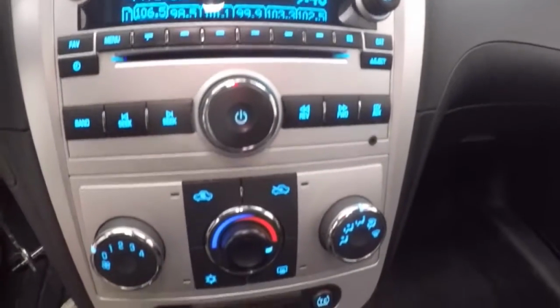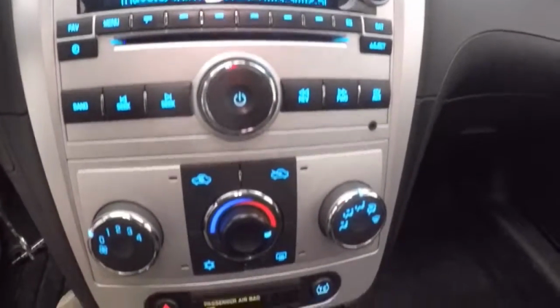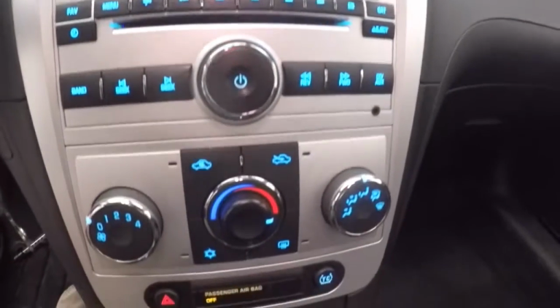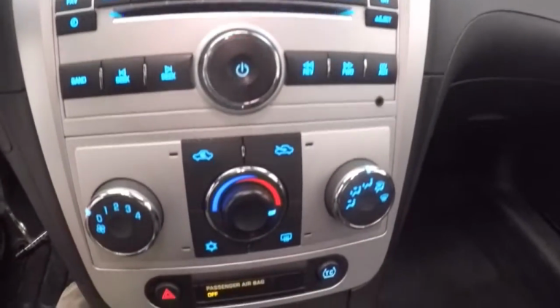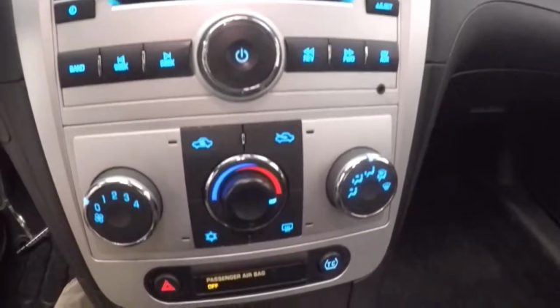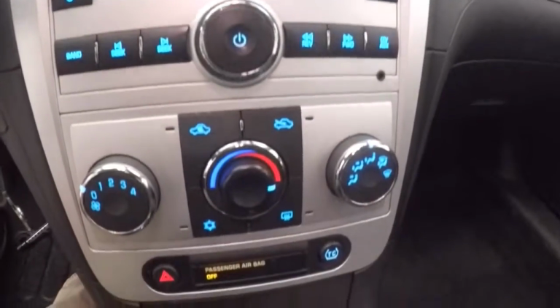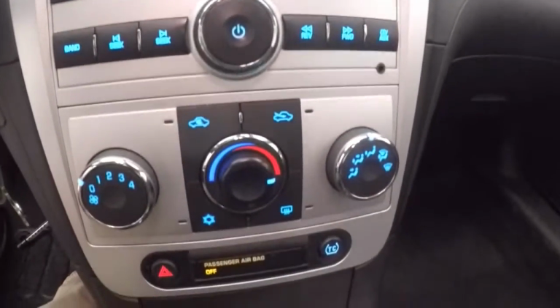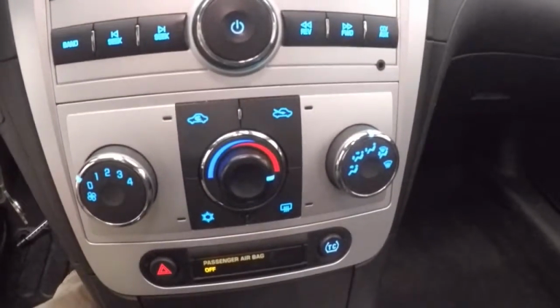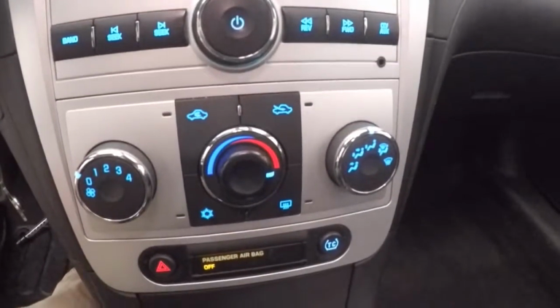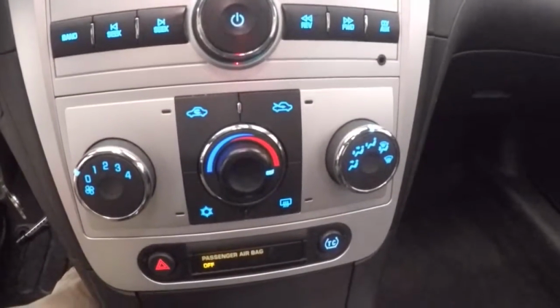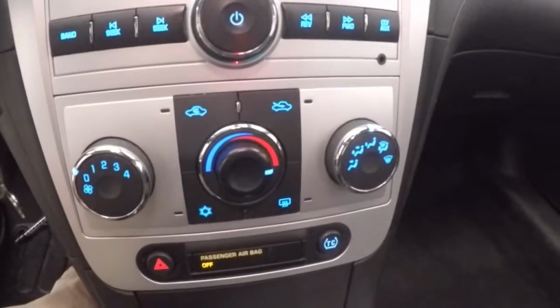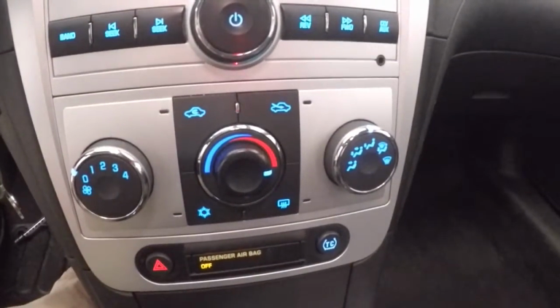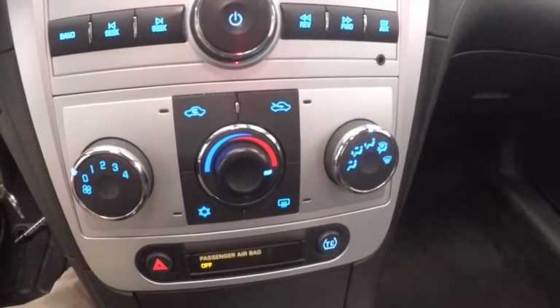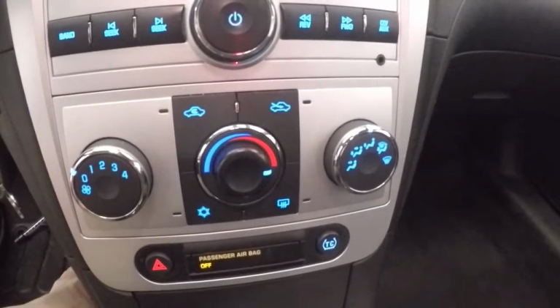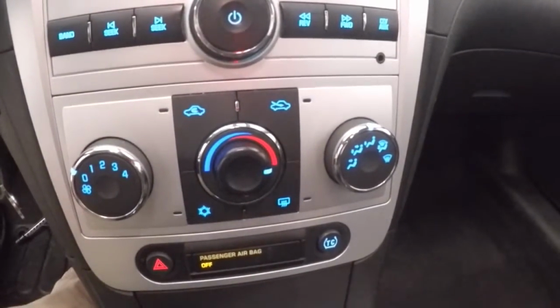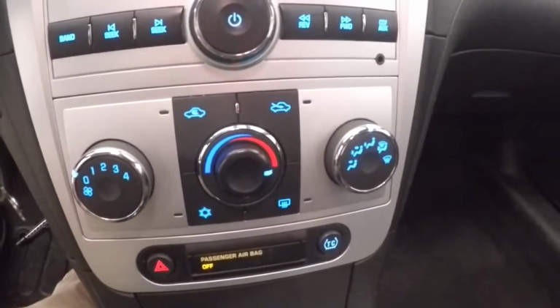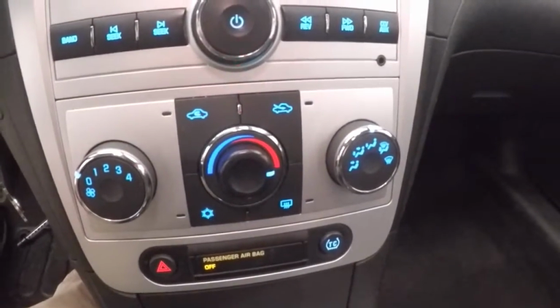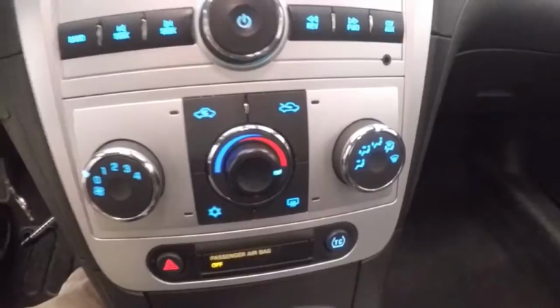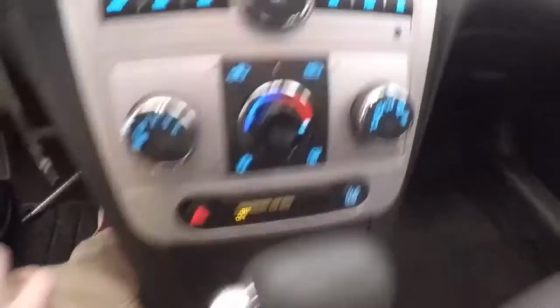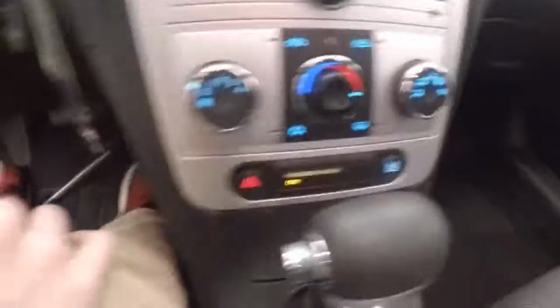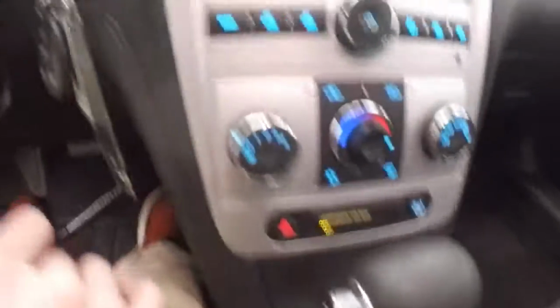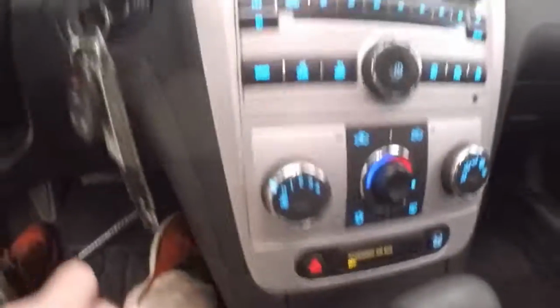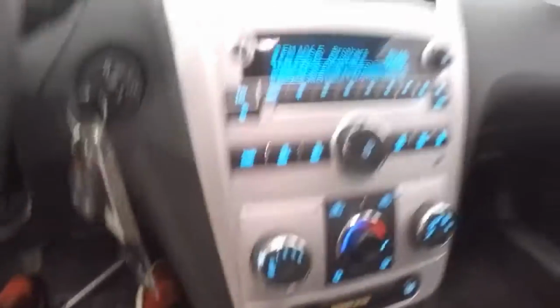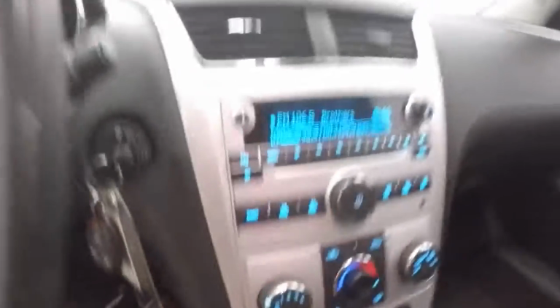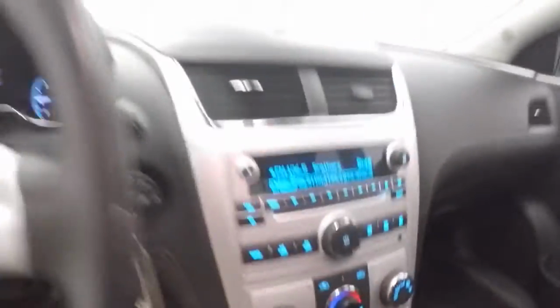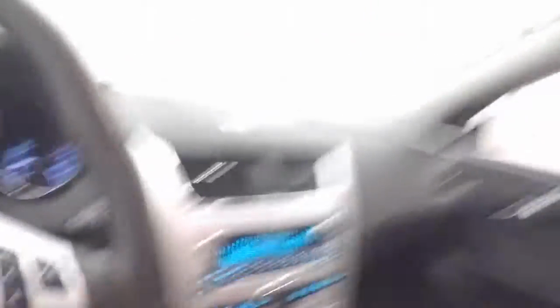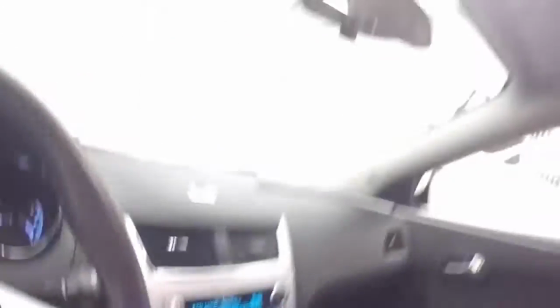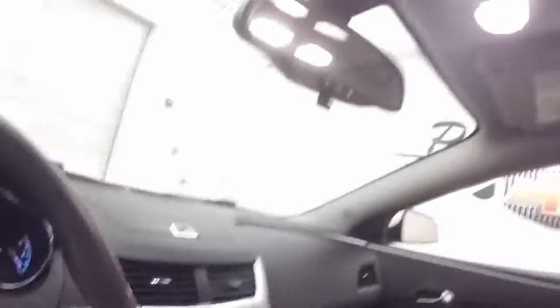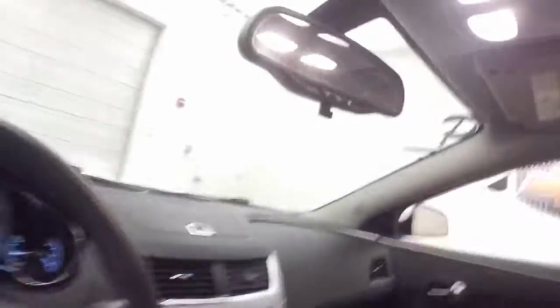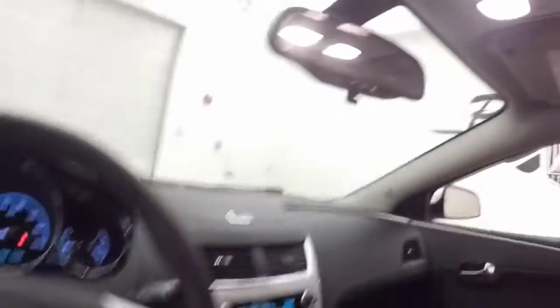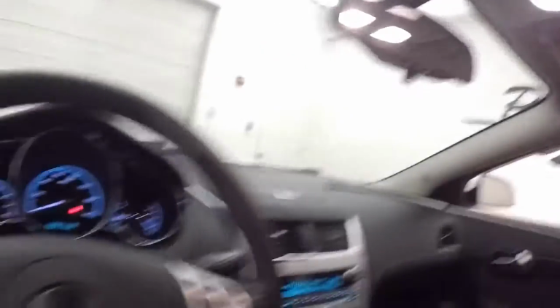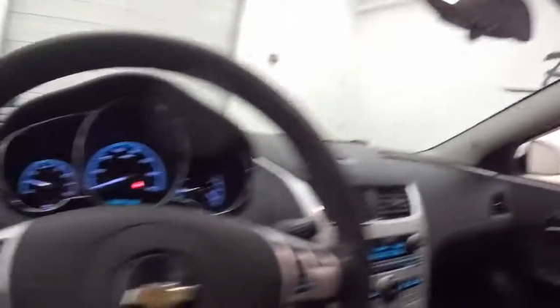Stereo buttons, climate control. It is remote start capable.